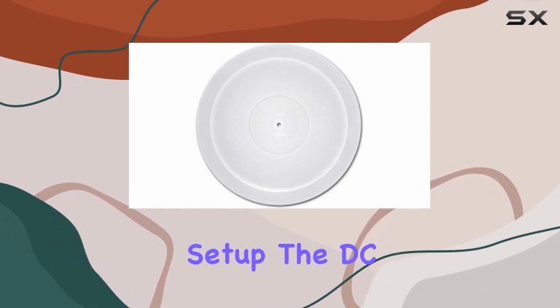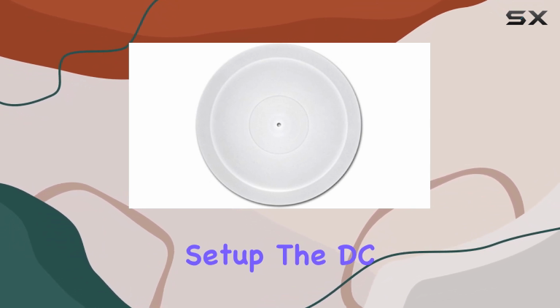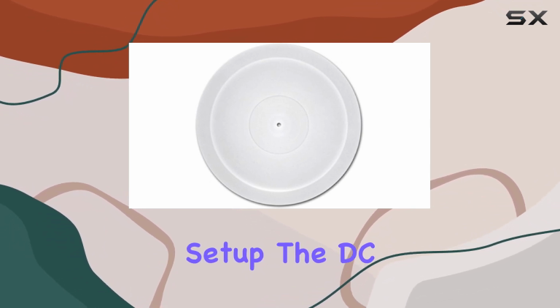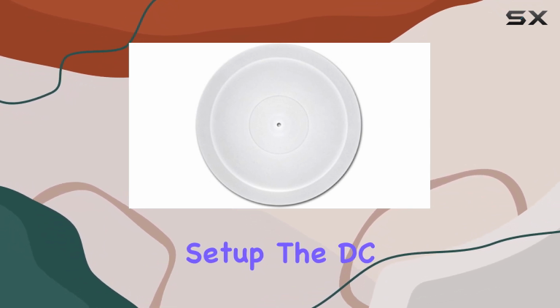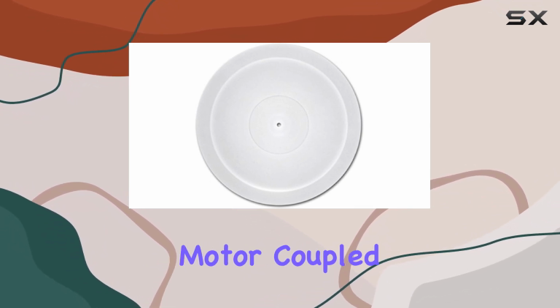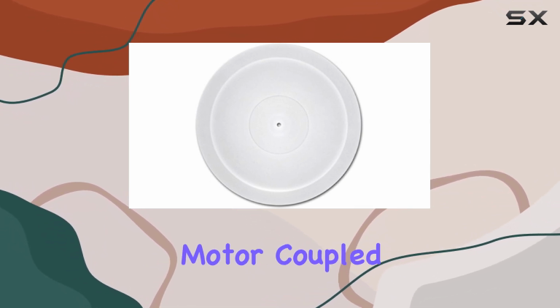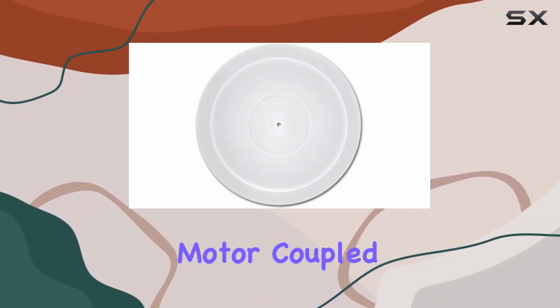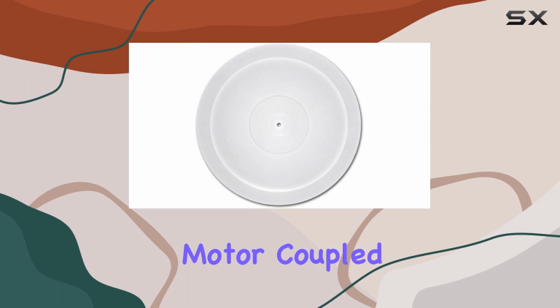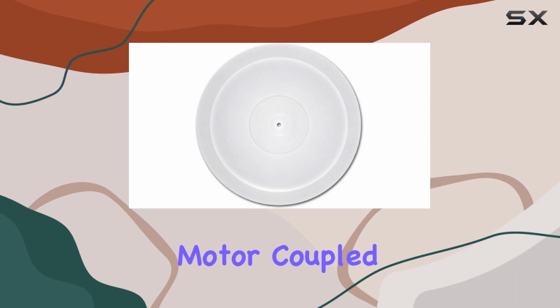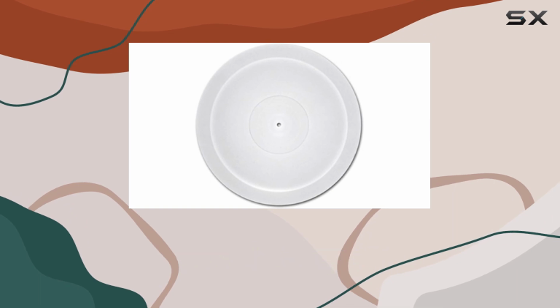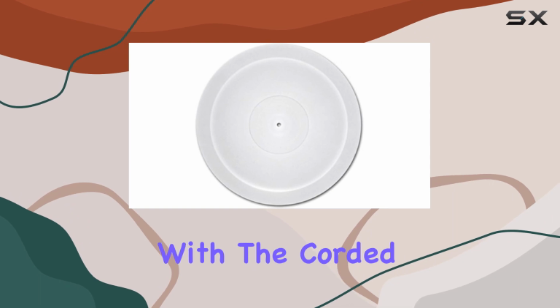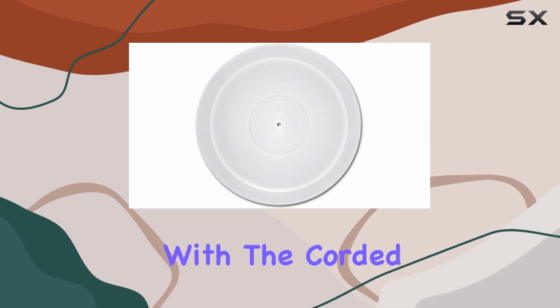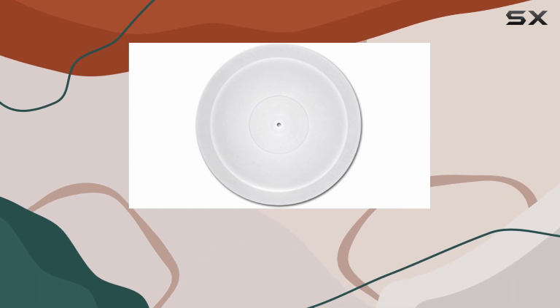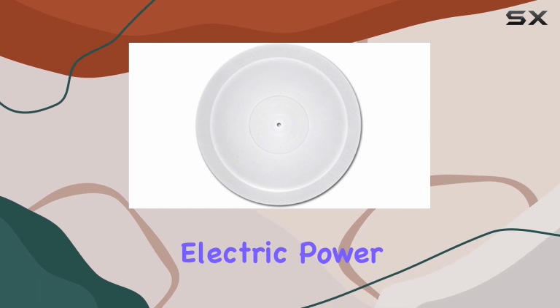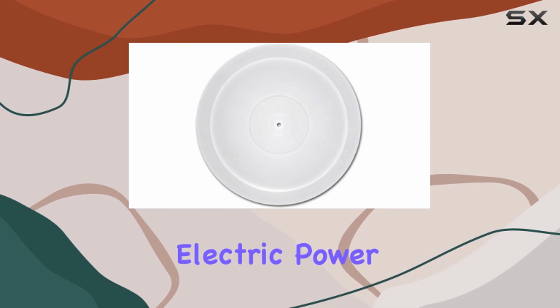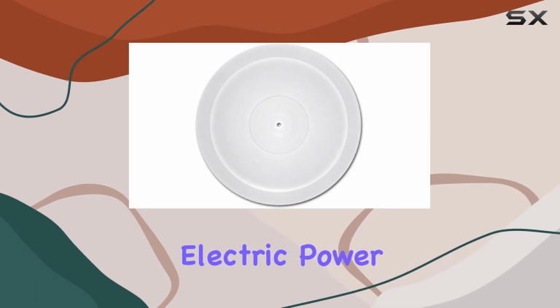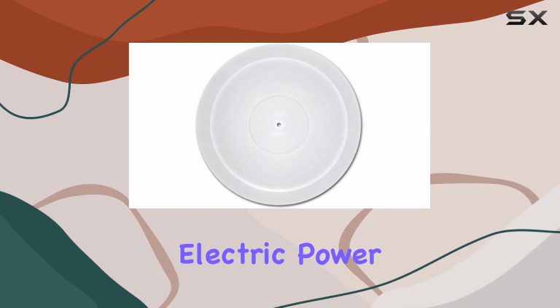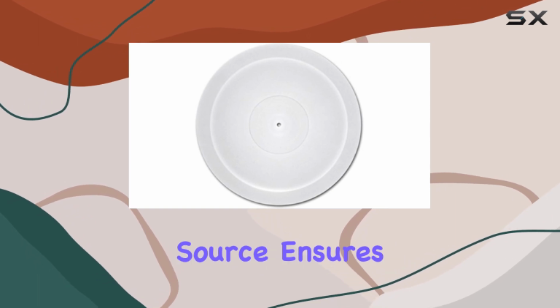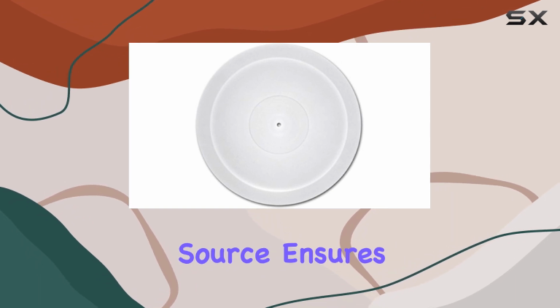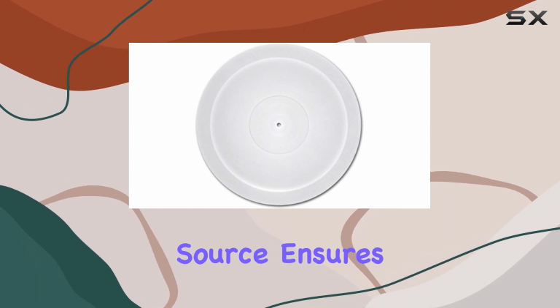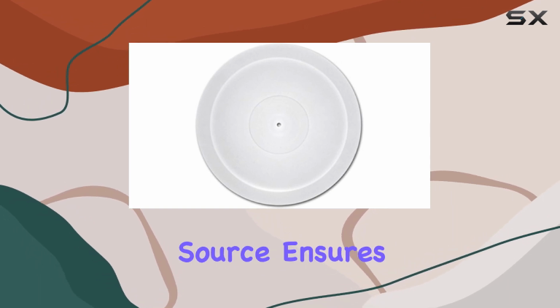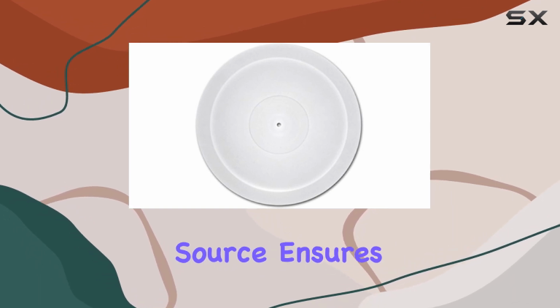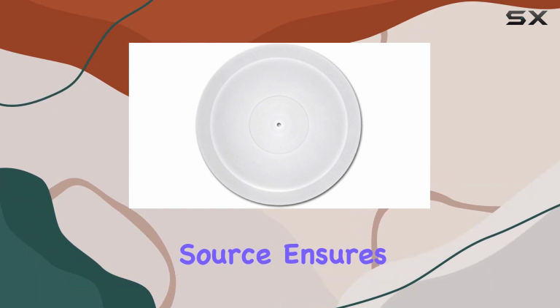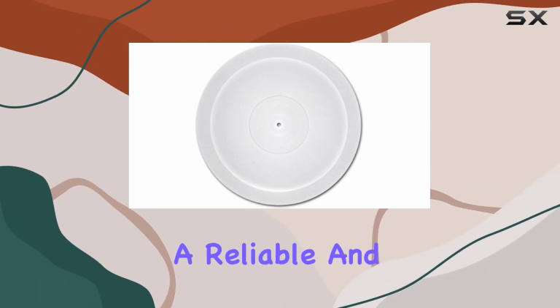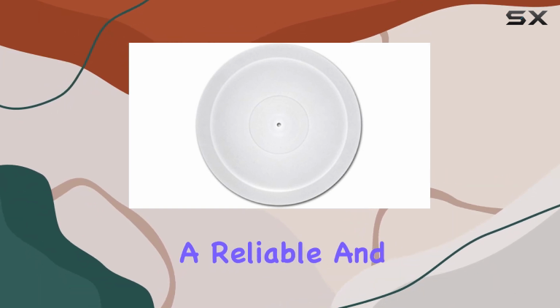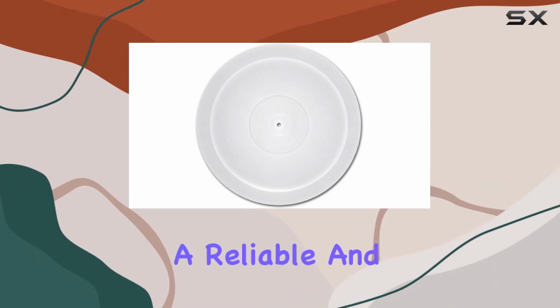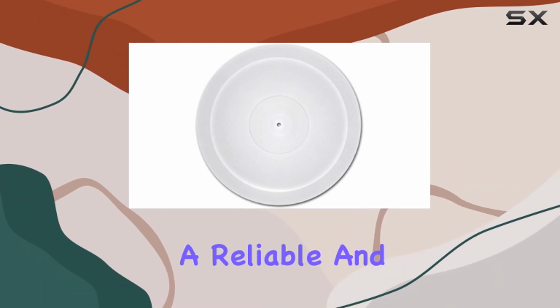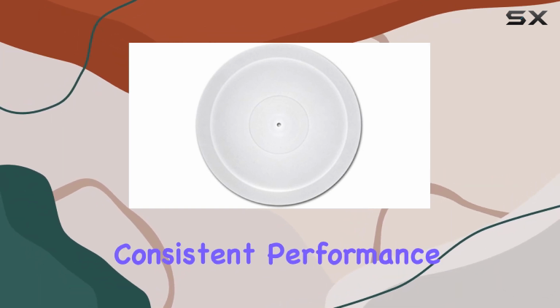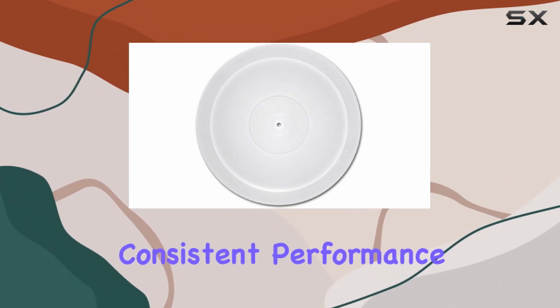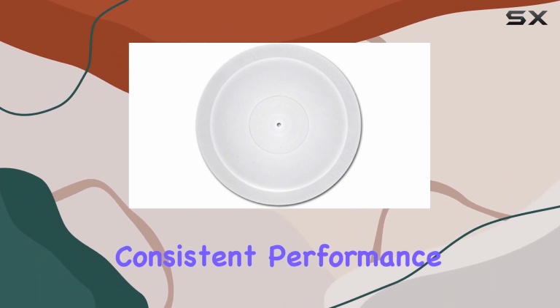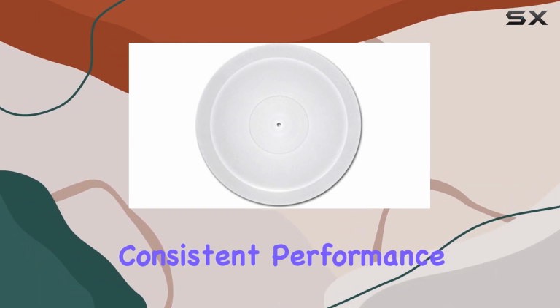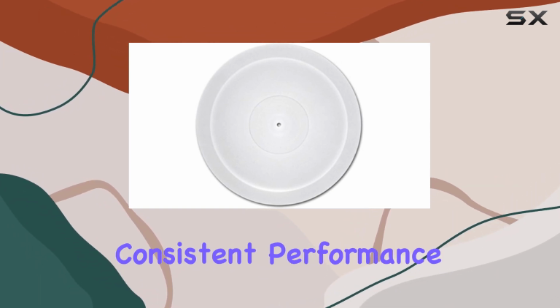The DC motor, coupled with the corded electric power source, ensures a reliable and consistent performance.